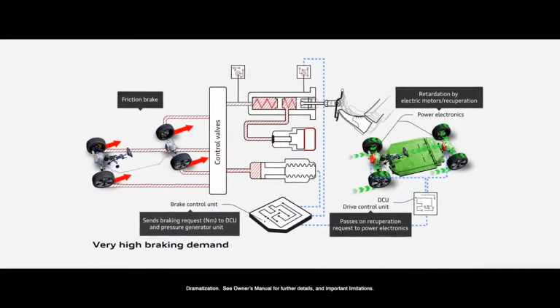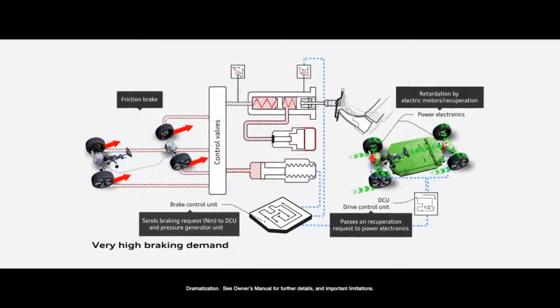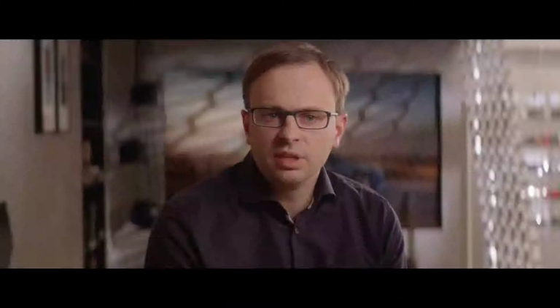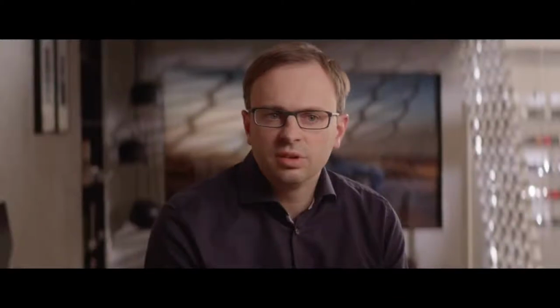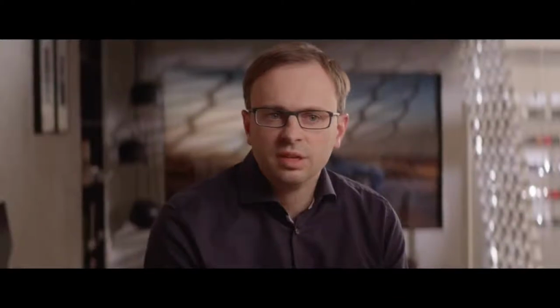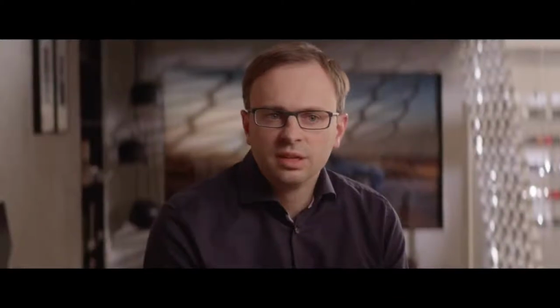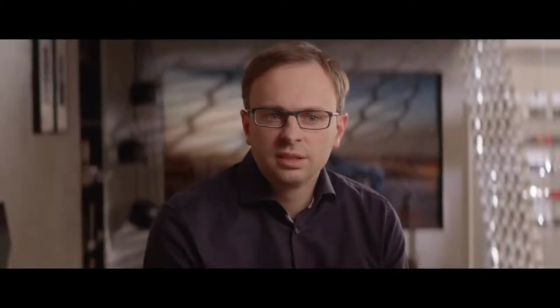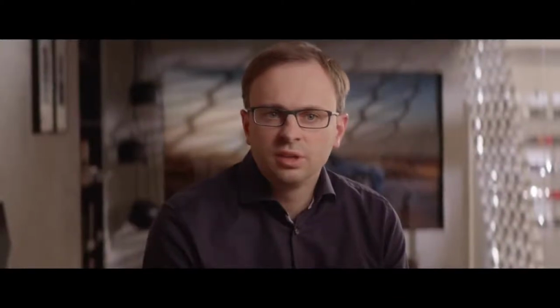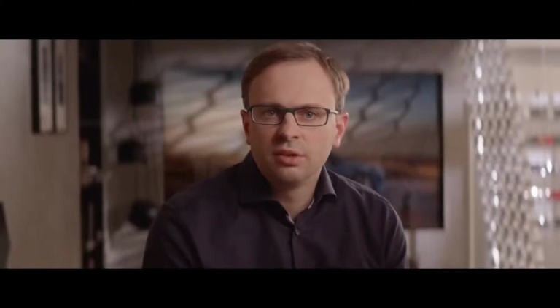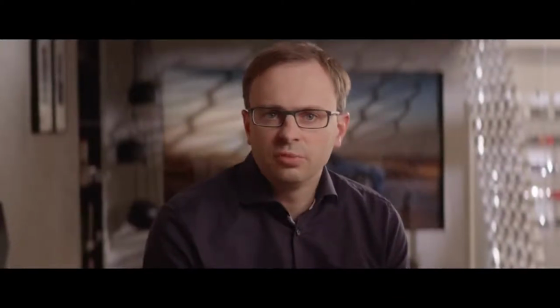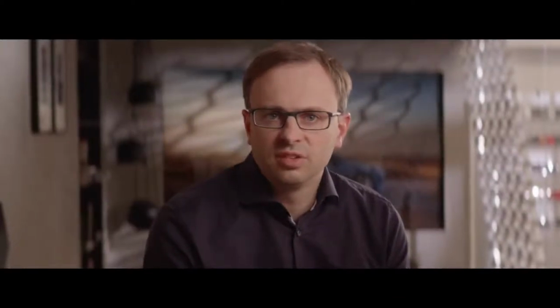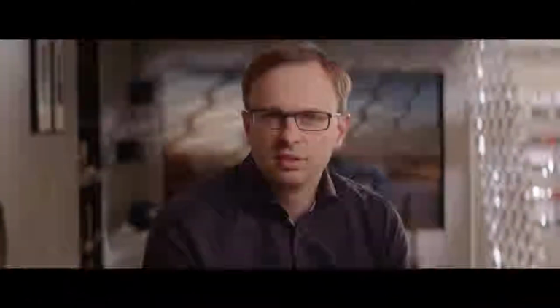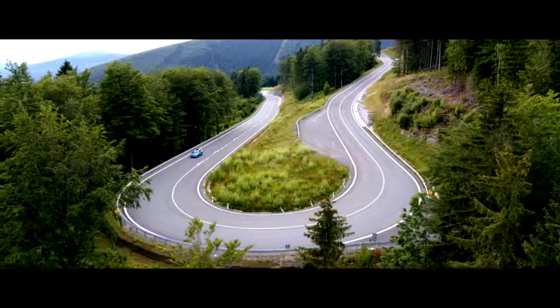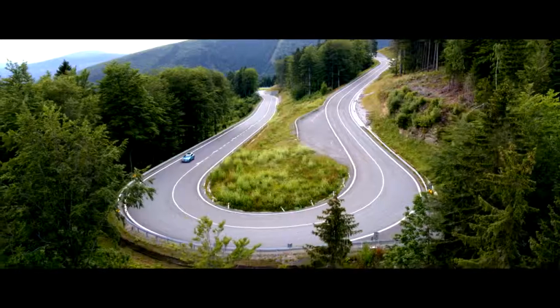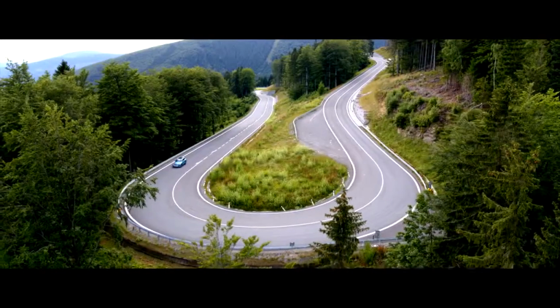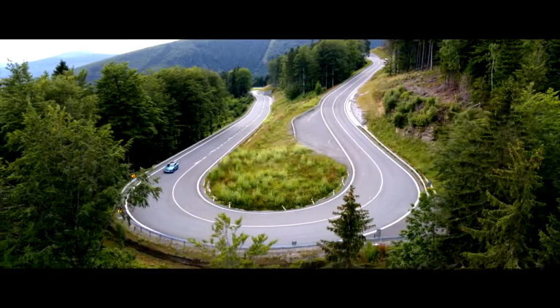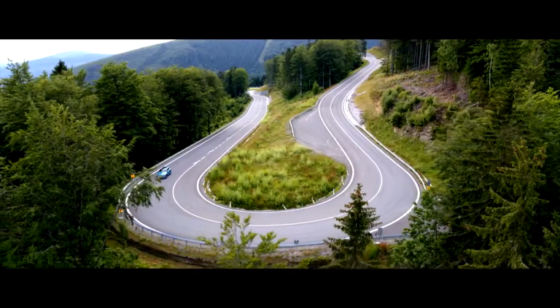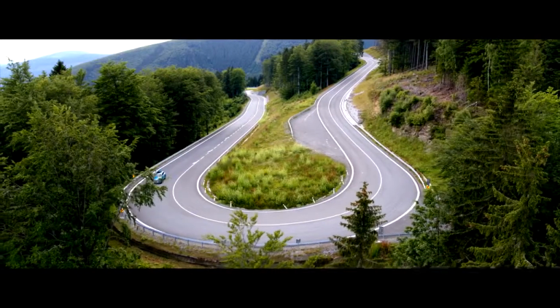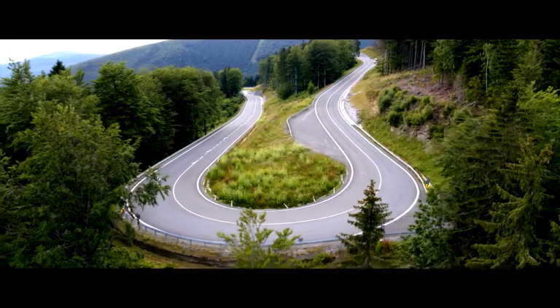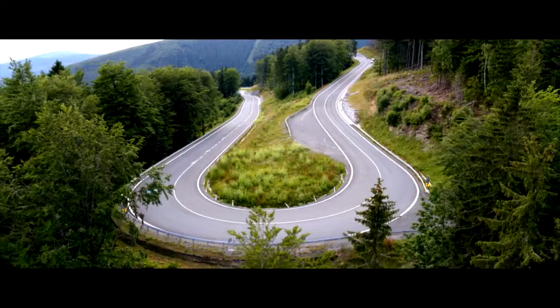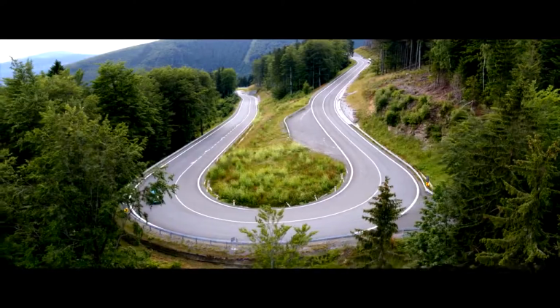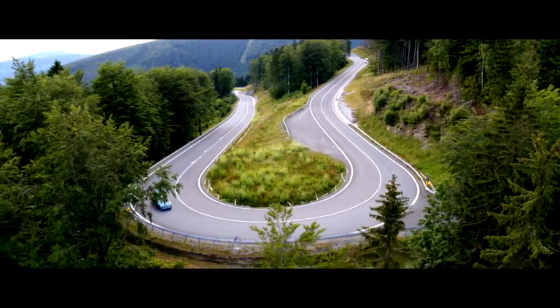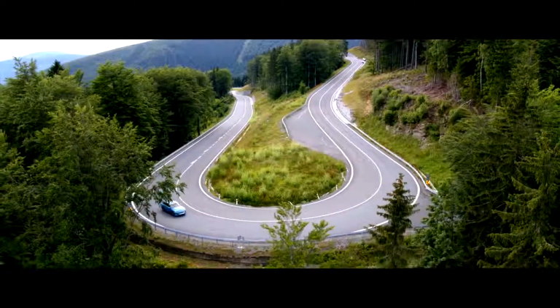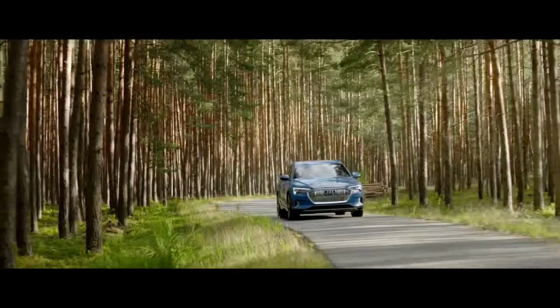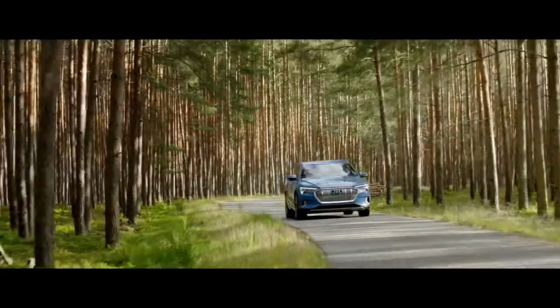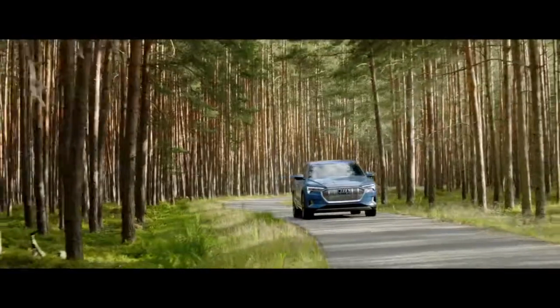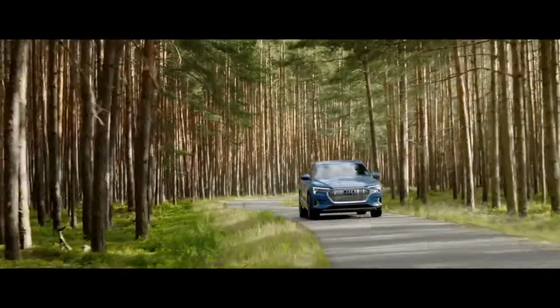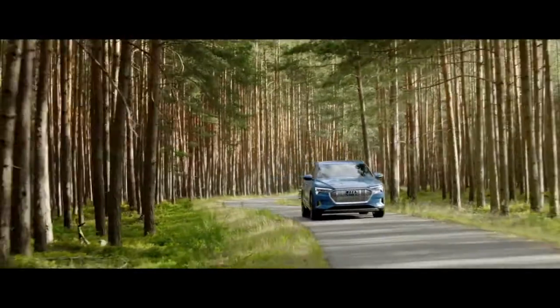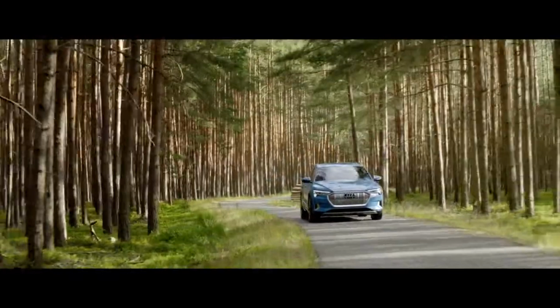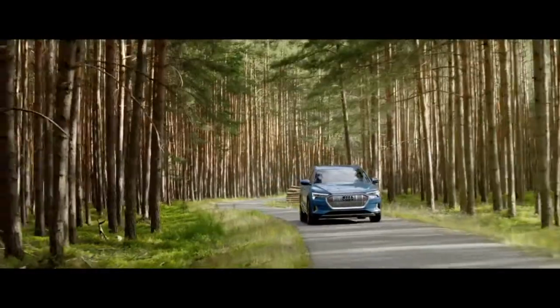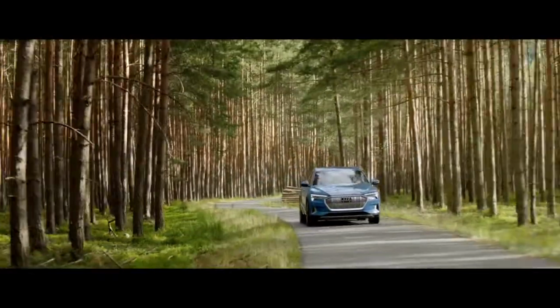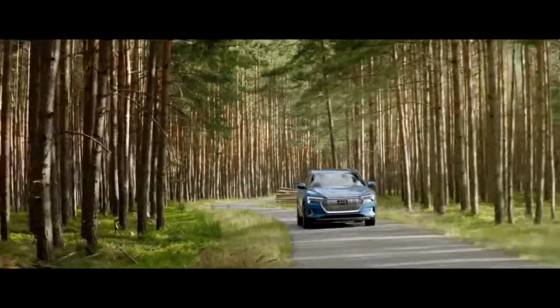The Audi e-tron gives you a lot of options. You don't have to change your driving style completely to get the optimal range of the car.